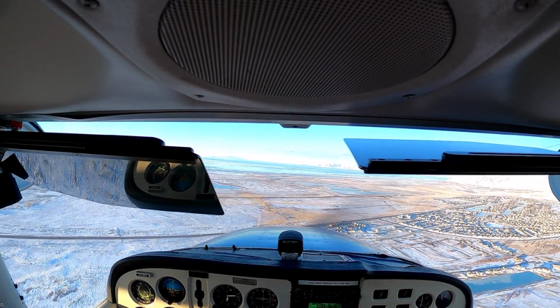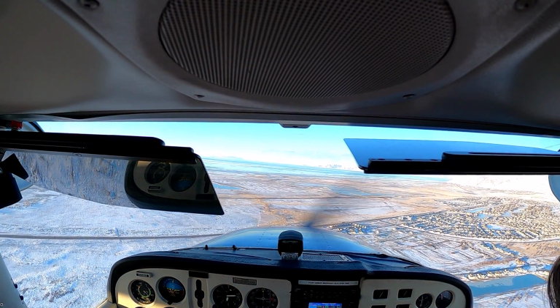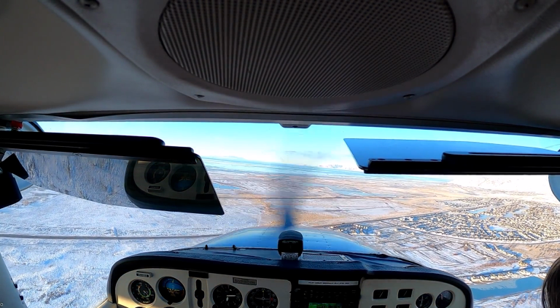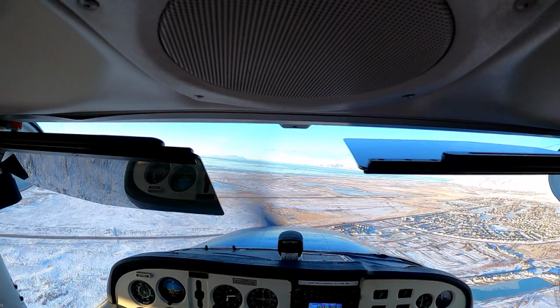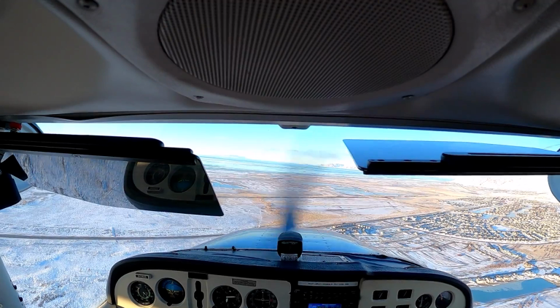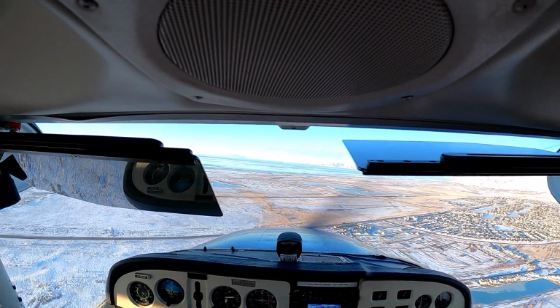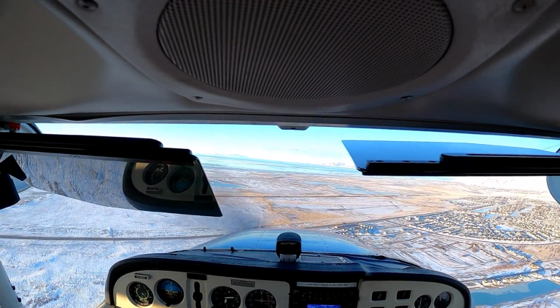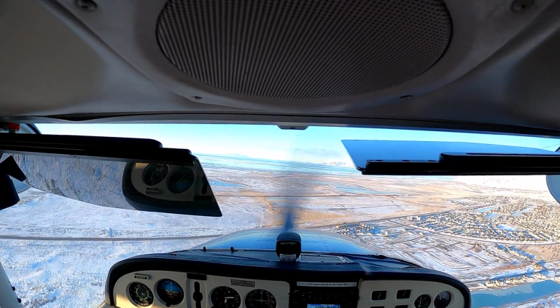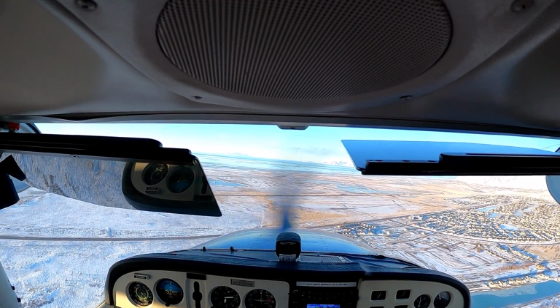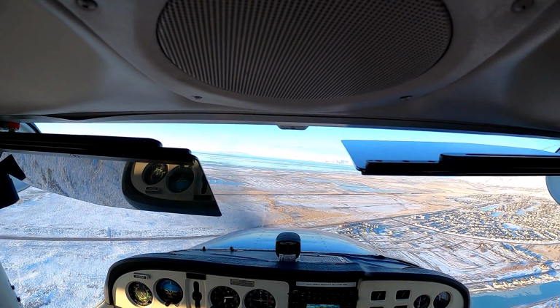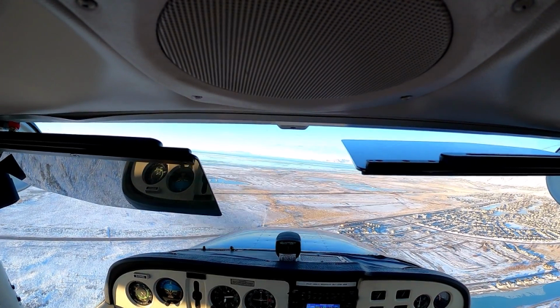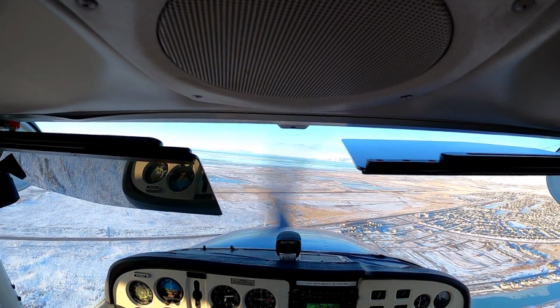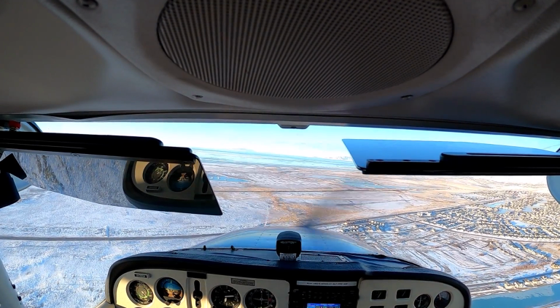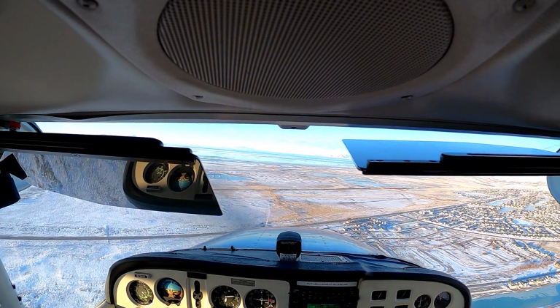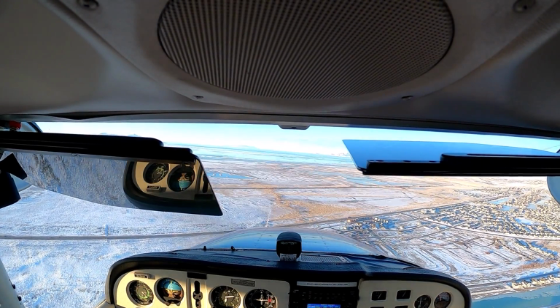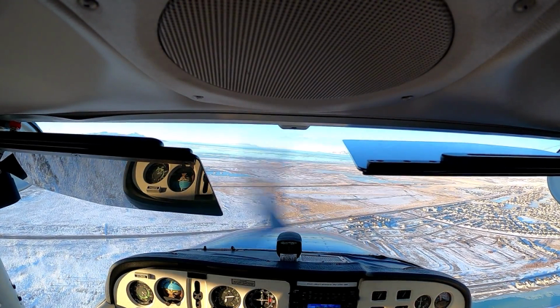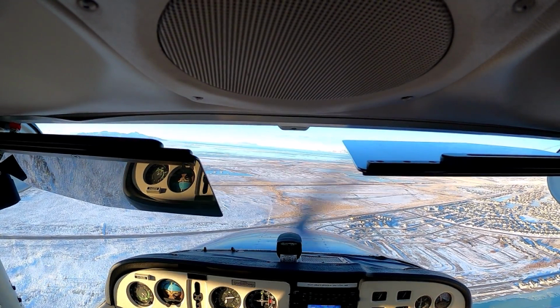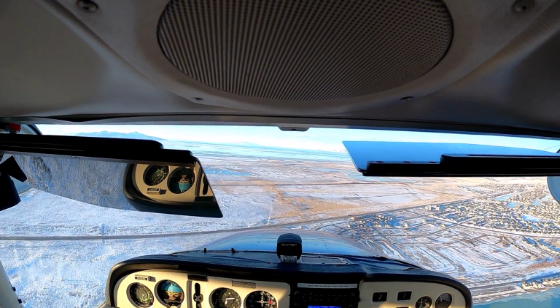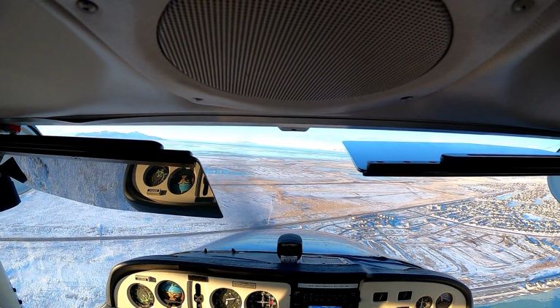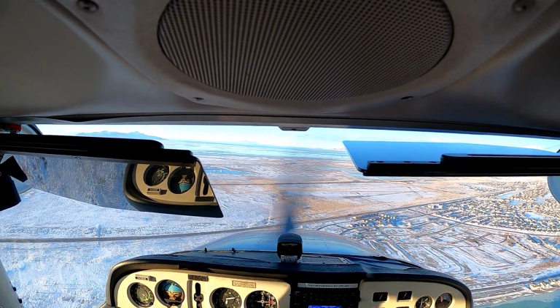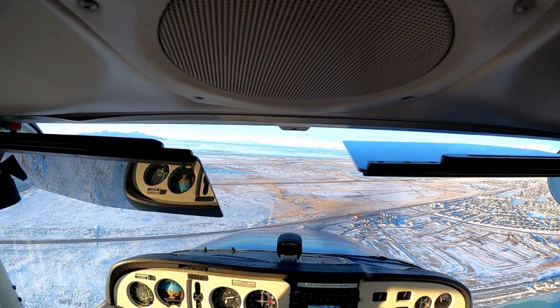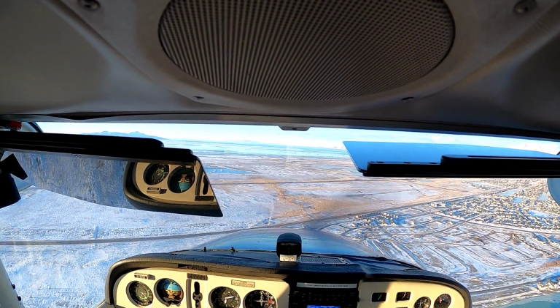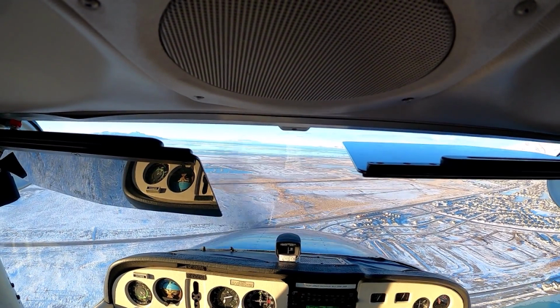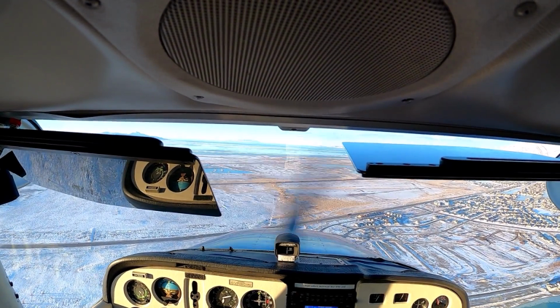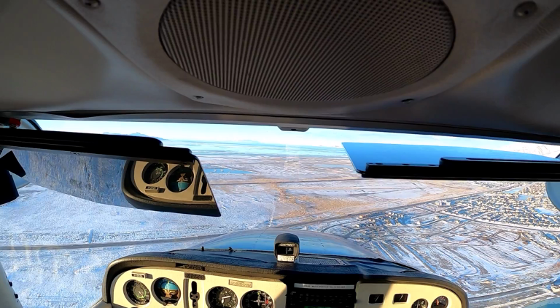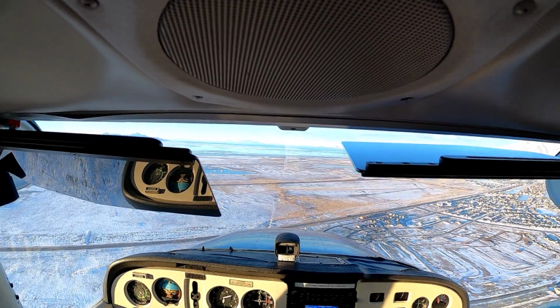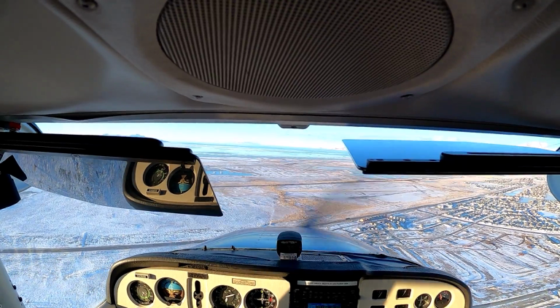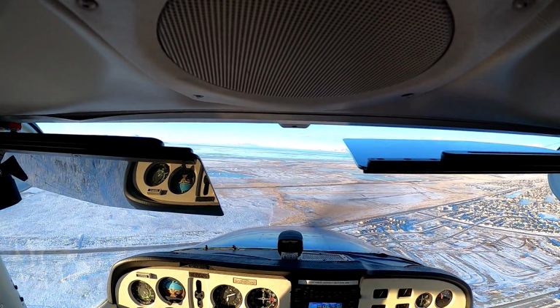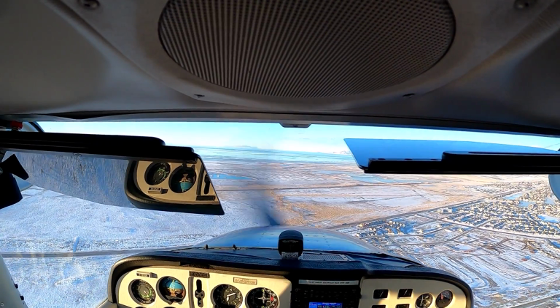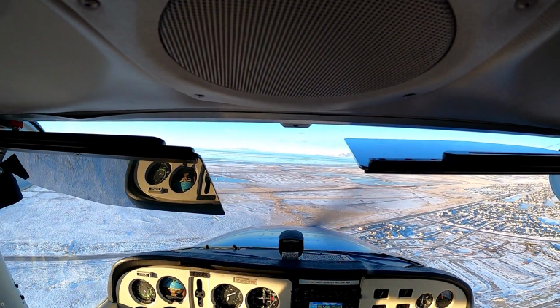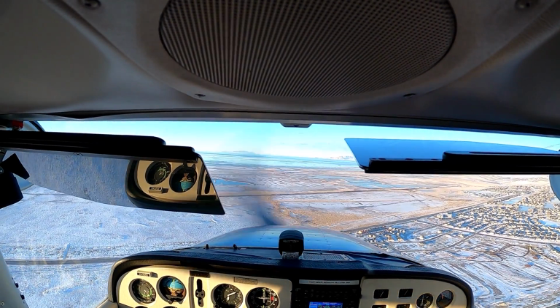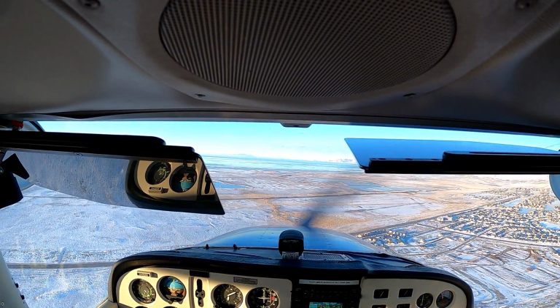We're pitching for 85 knots now. It's getting a little fast — pitch that nose up.